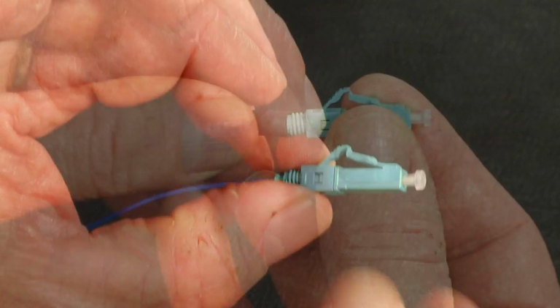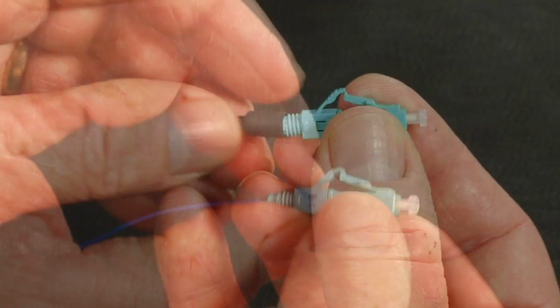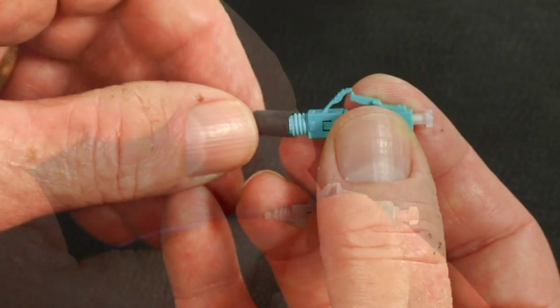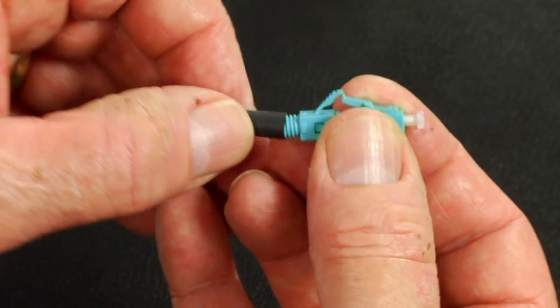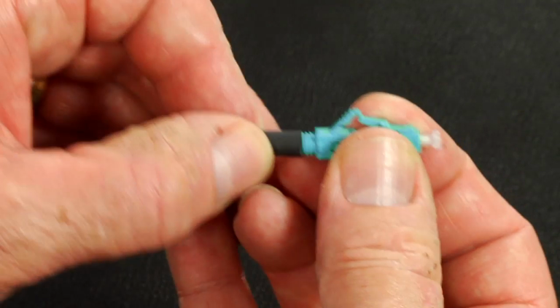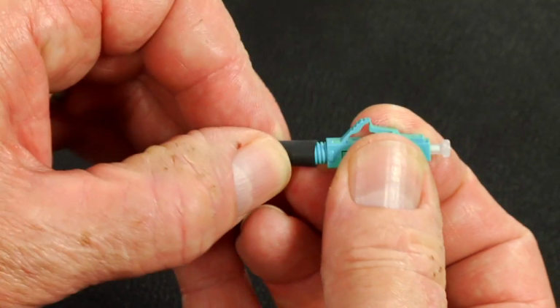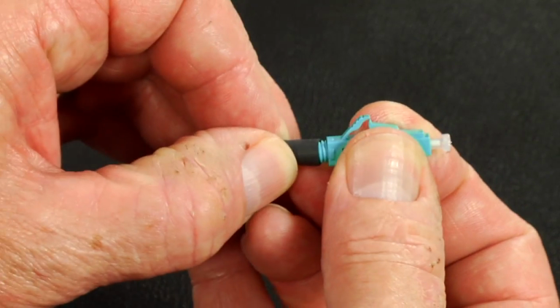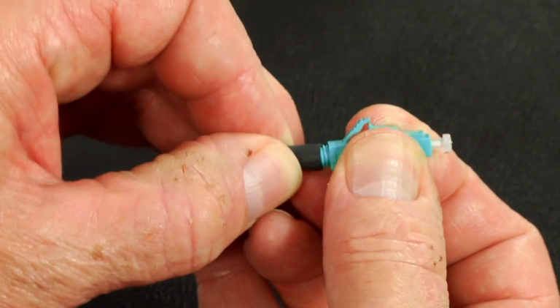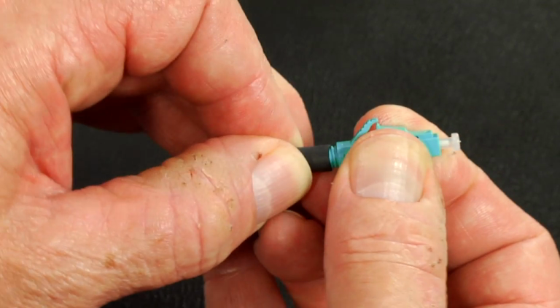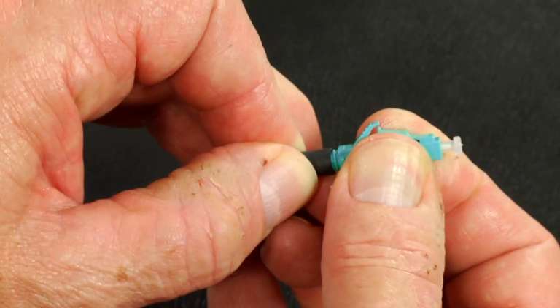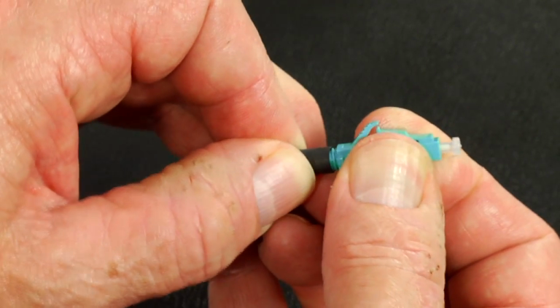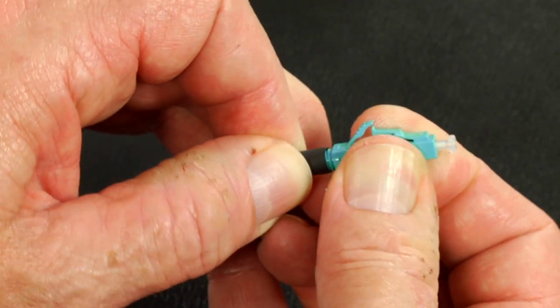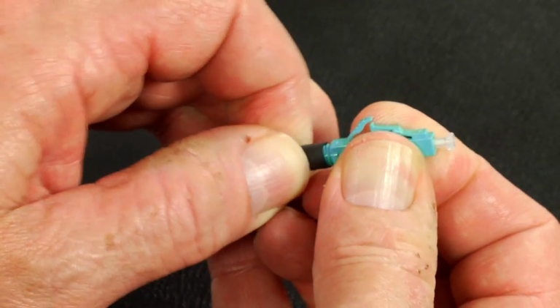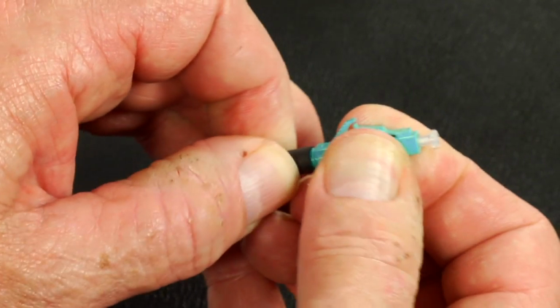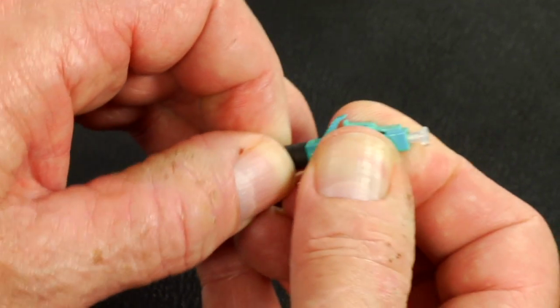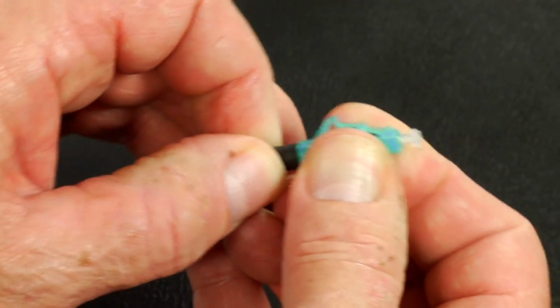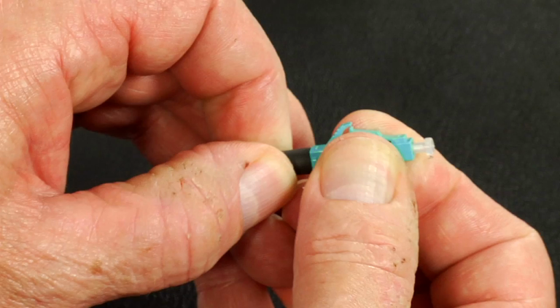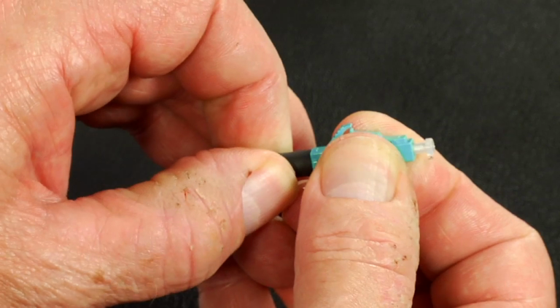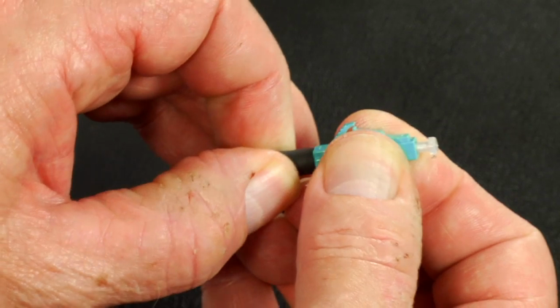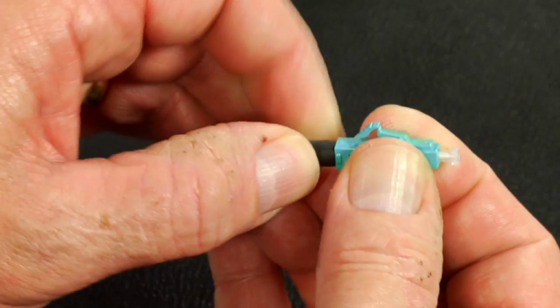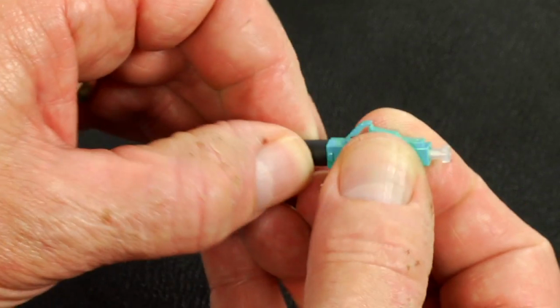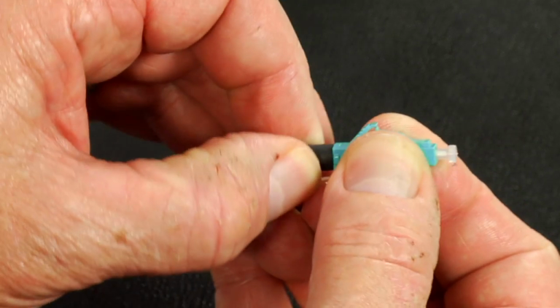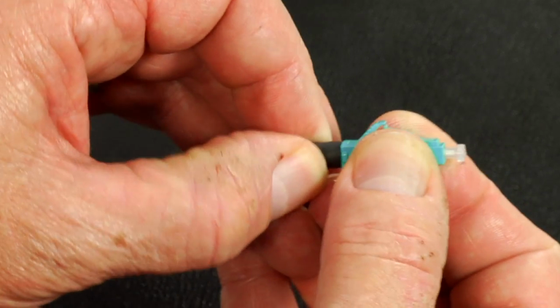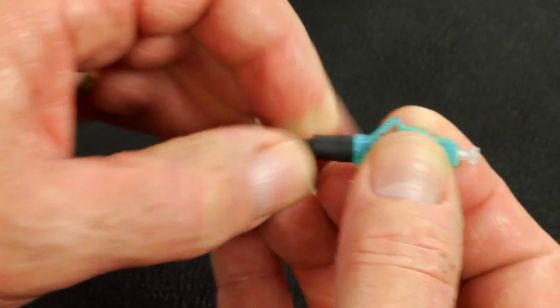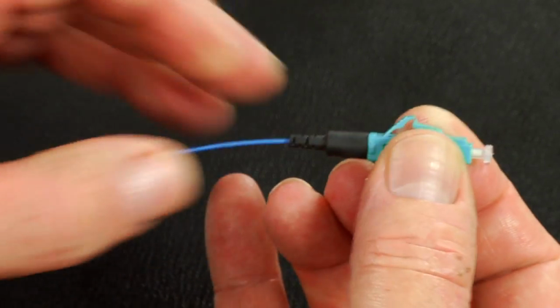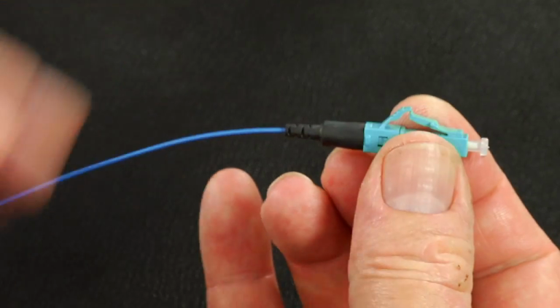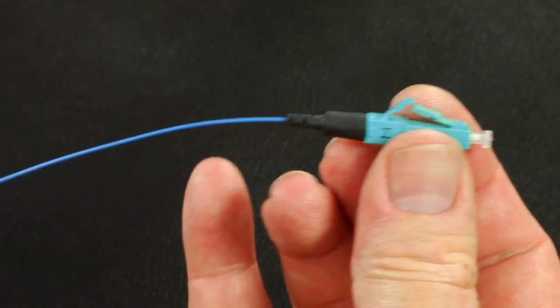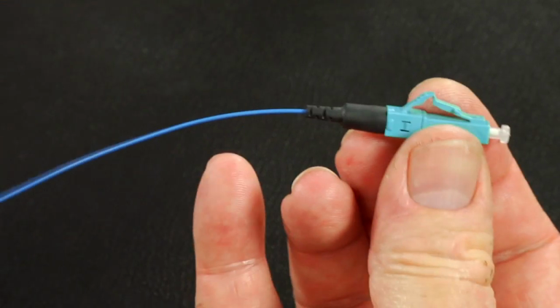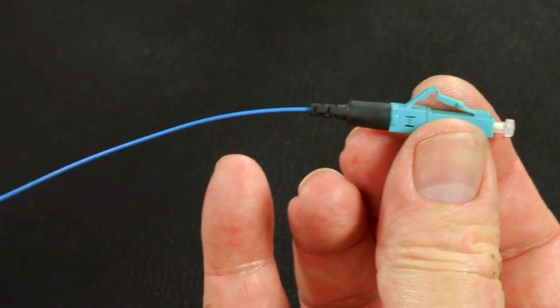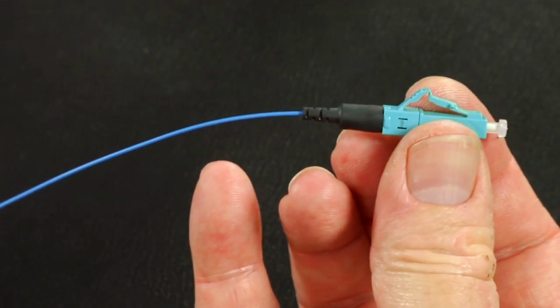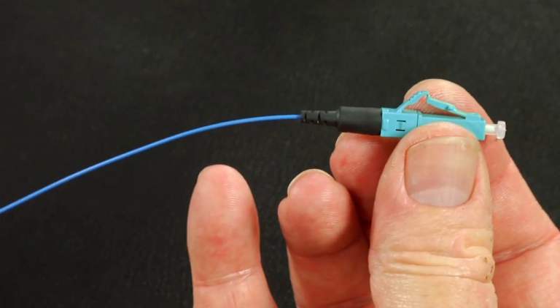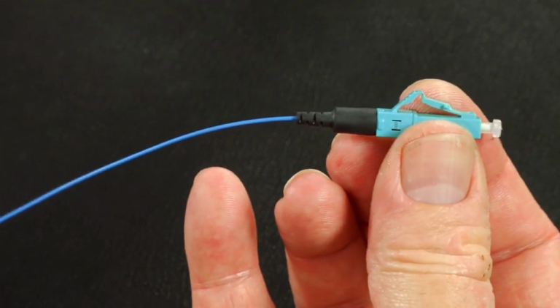Slide the 900 micron boot onto the connector. Termination complete.